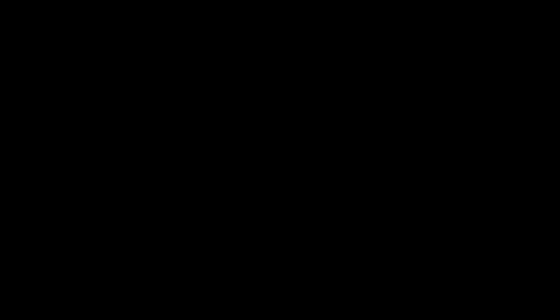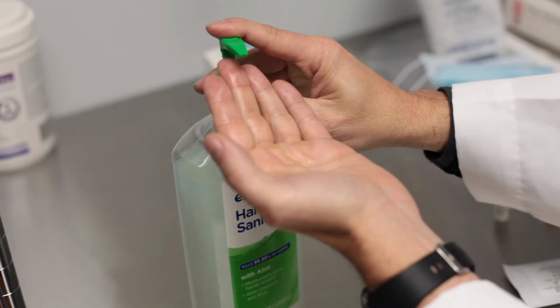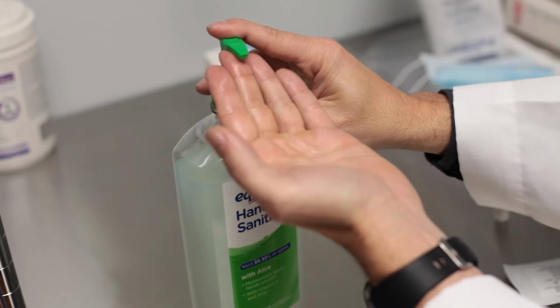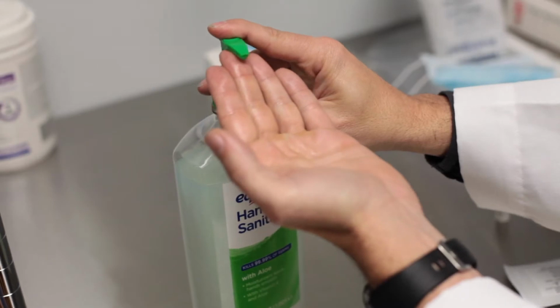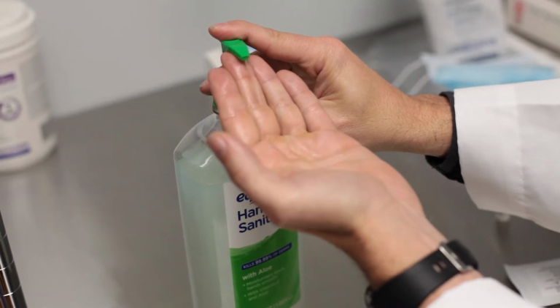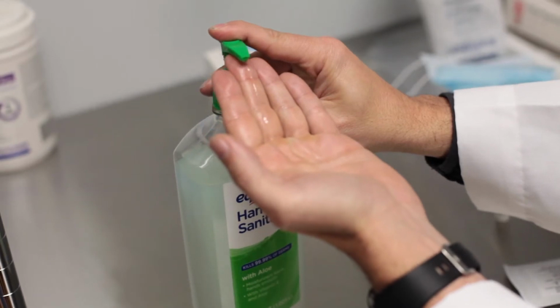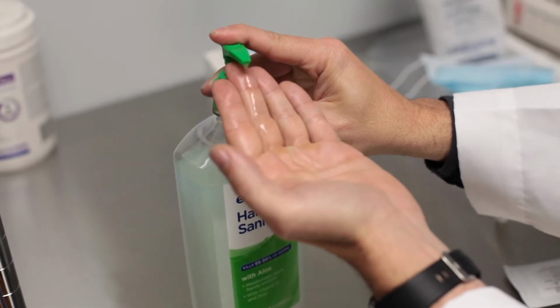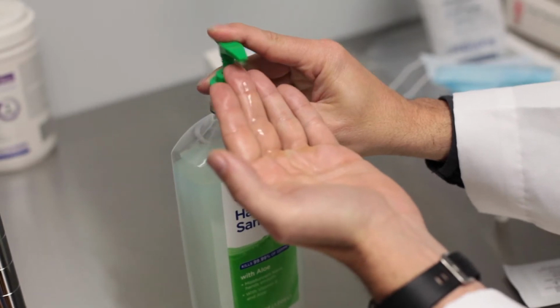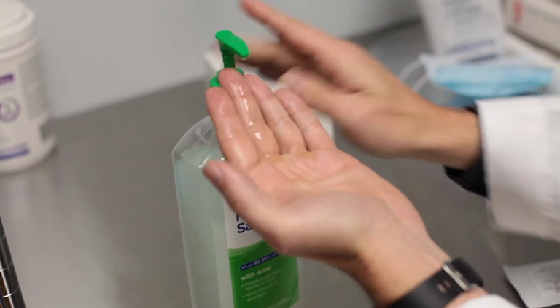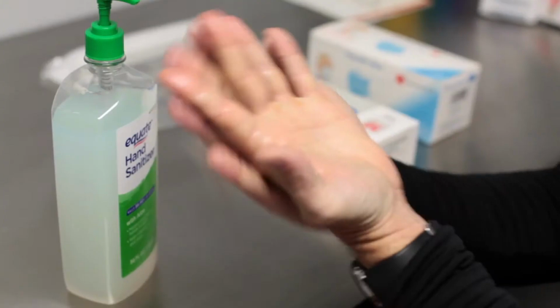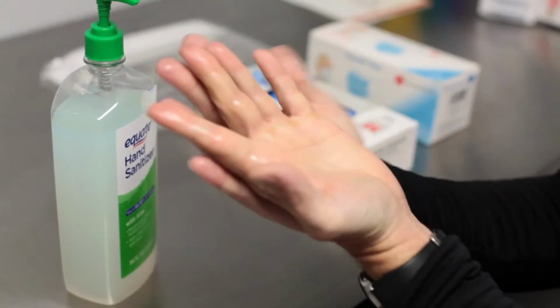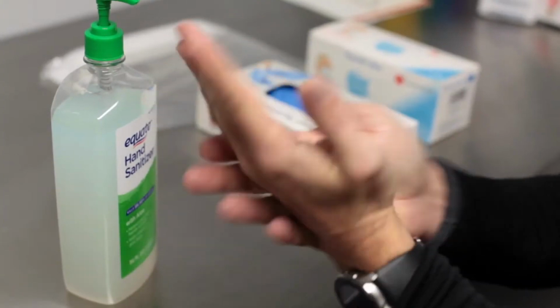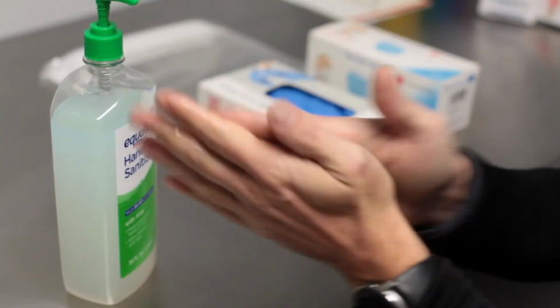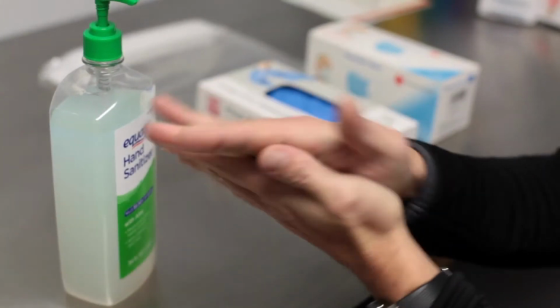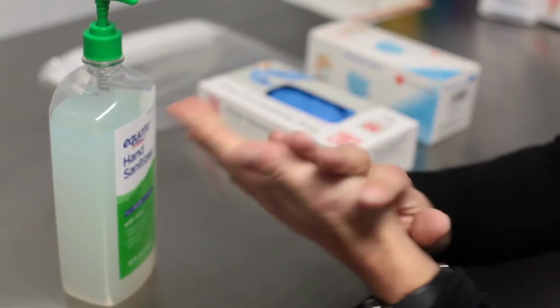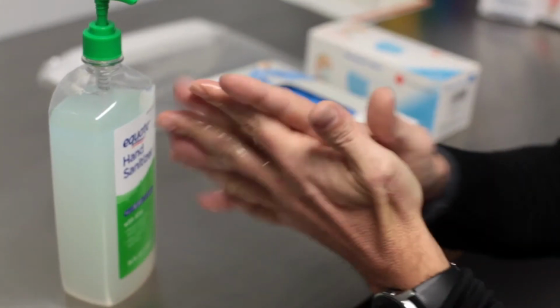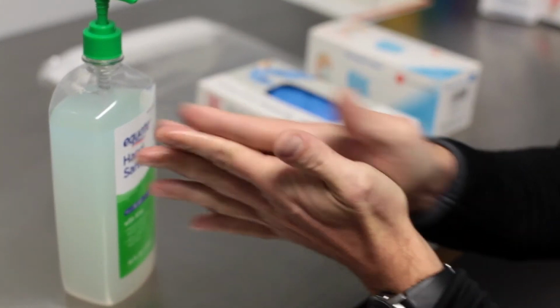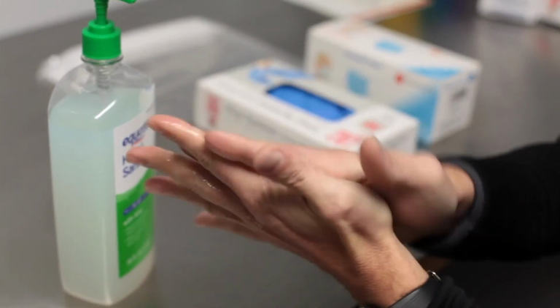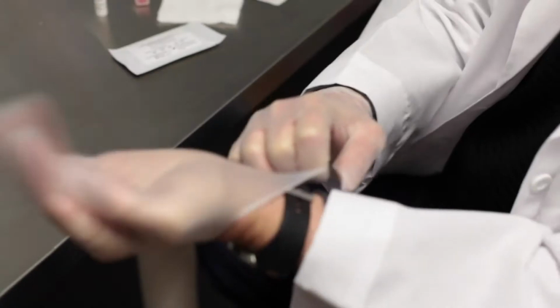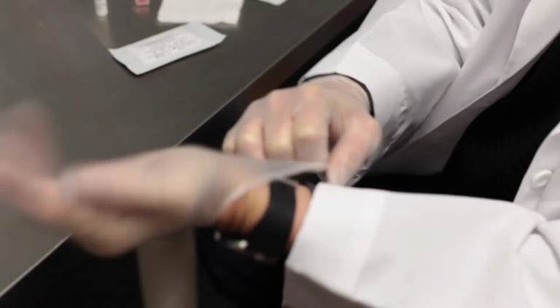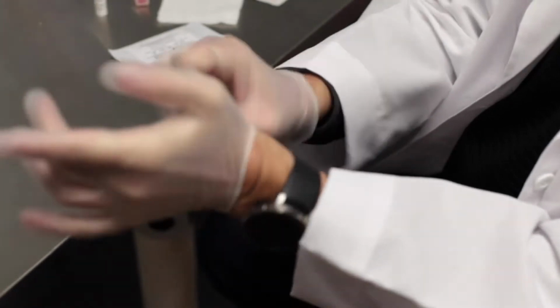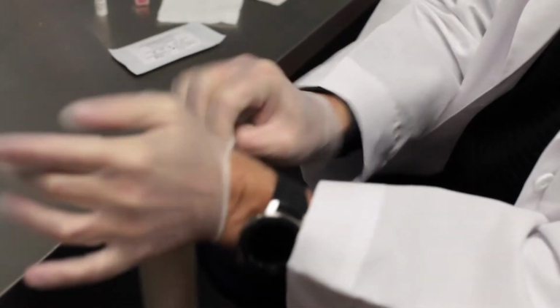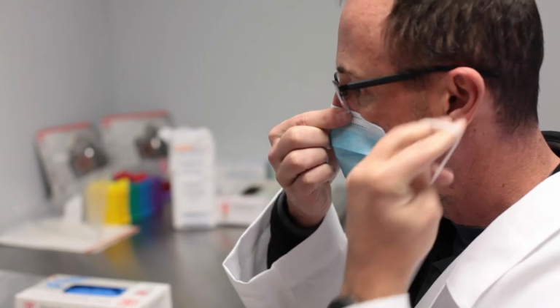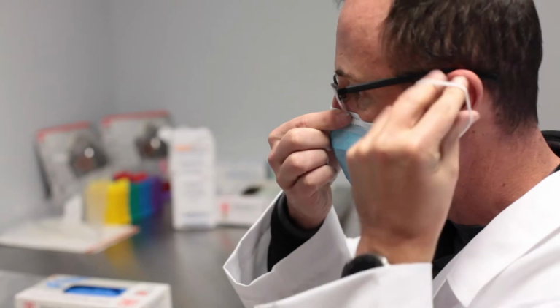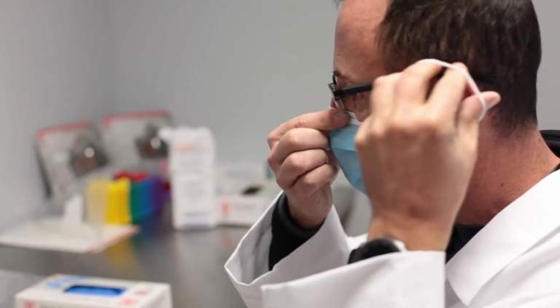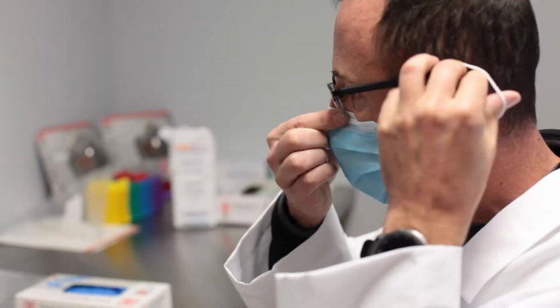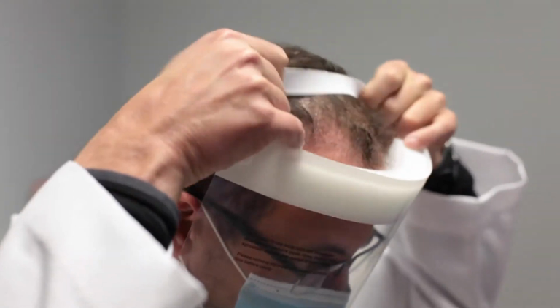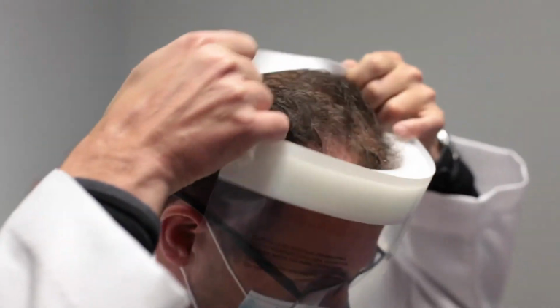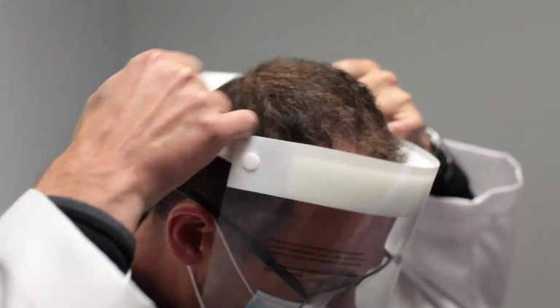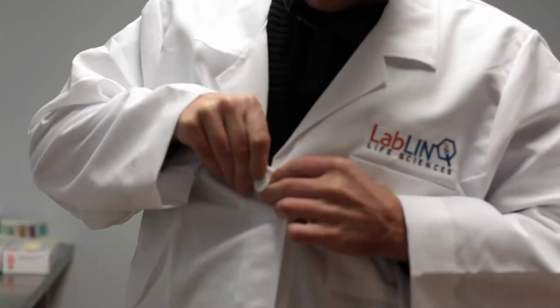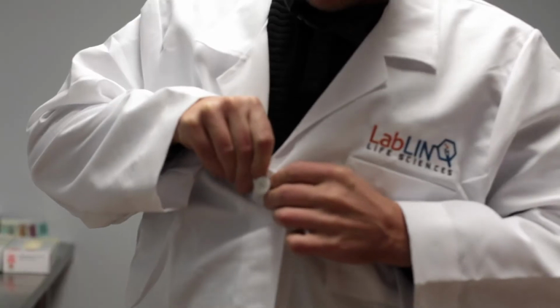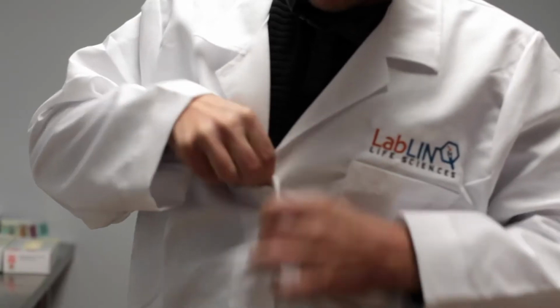In order to take a collection, you must first properly sanitize your hands, put on gloves, a mask, a face shield, and lab coat.